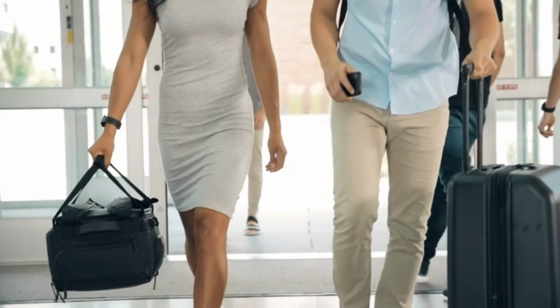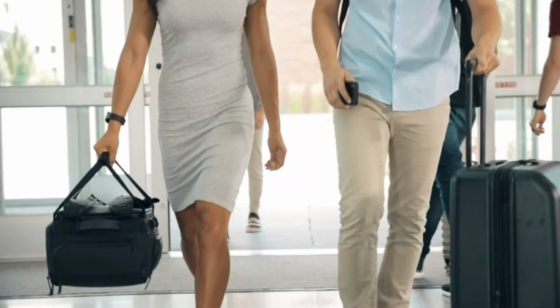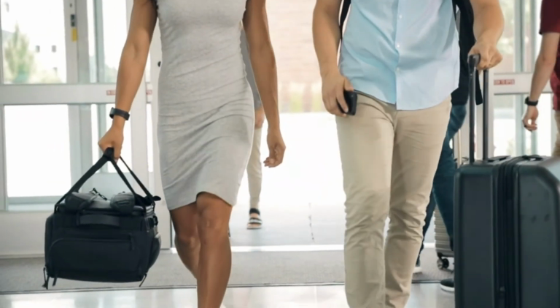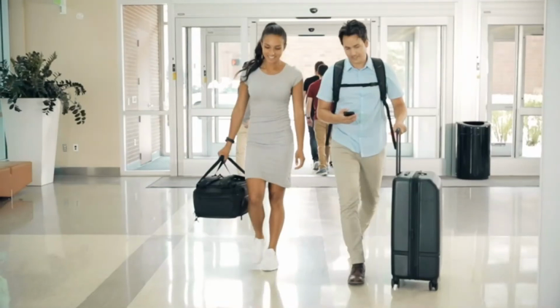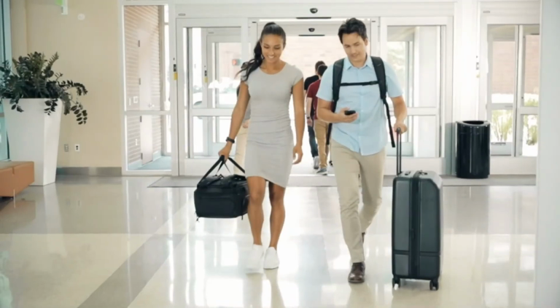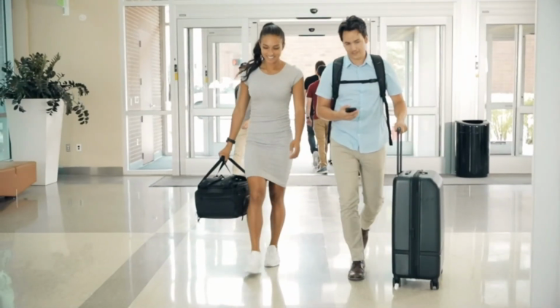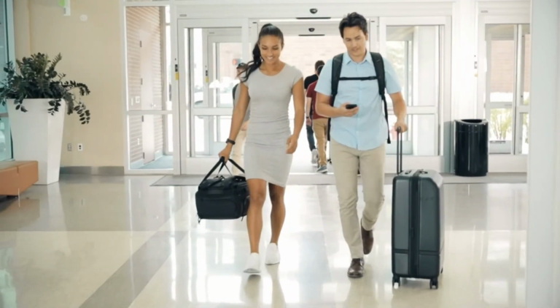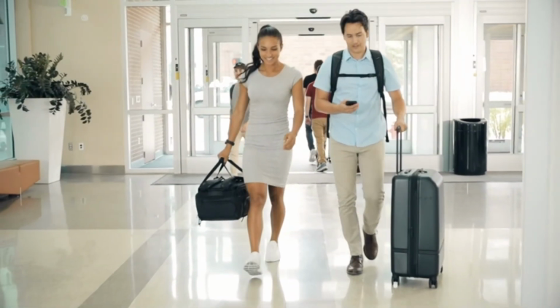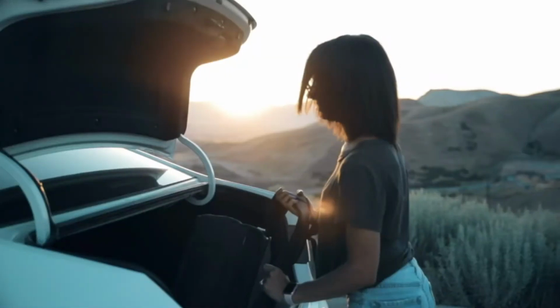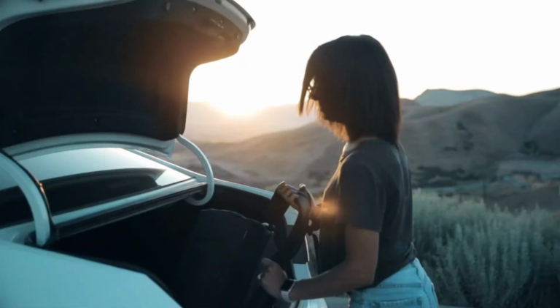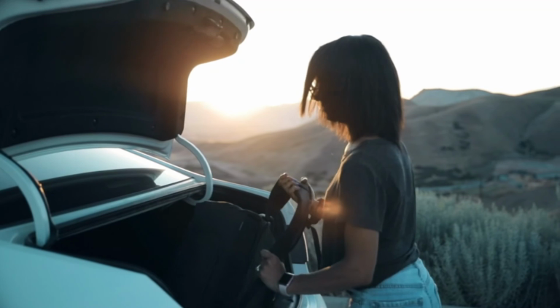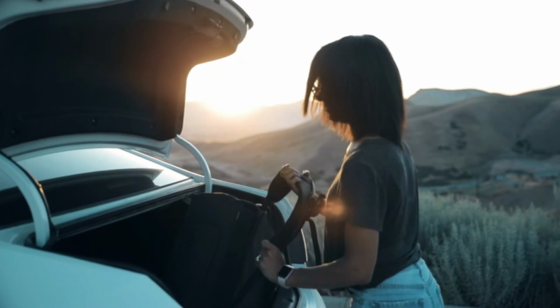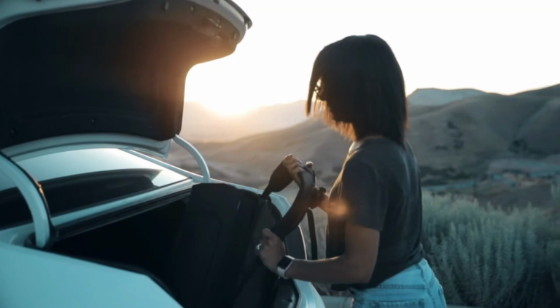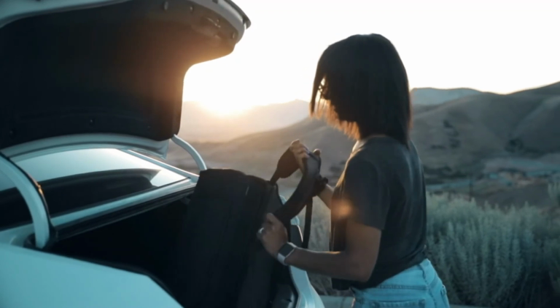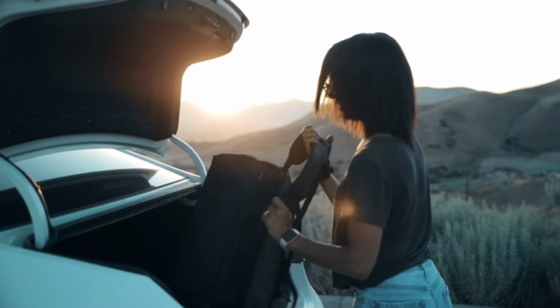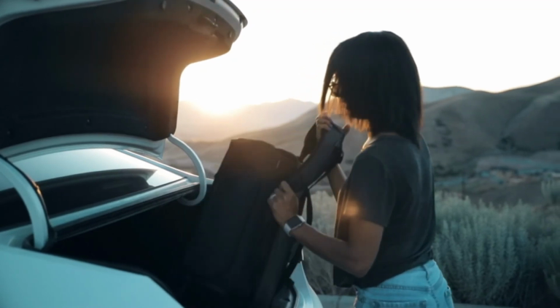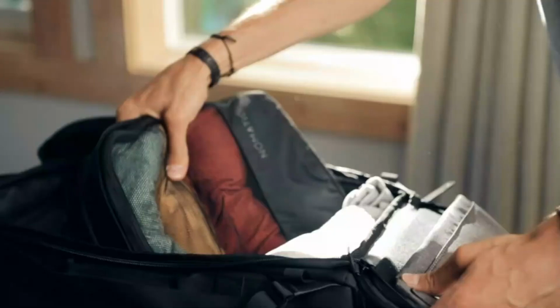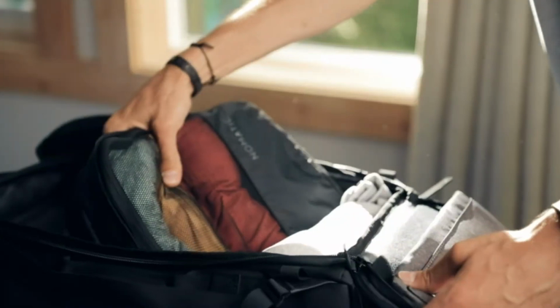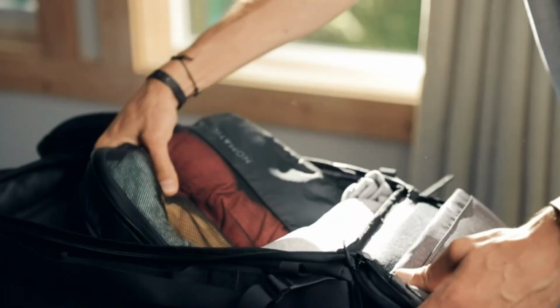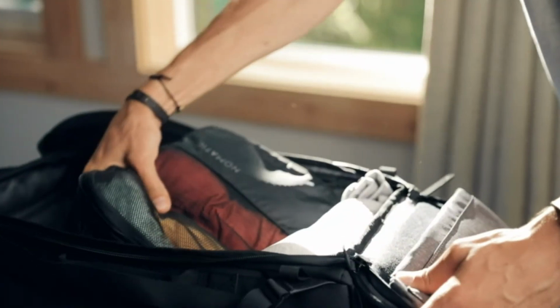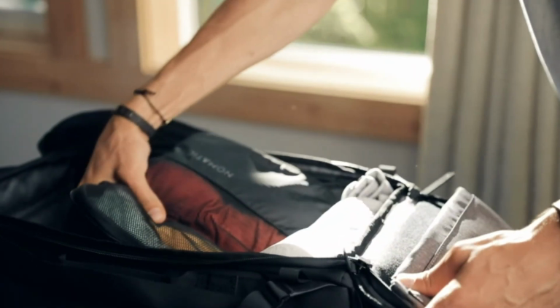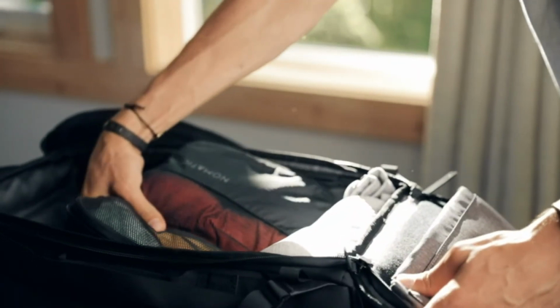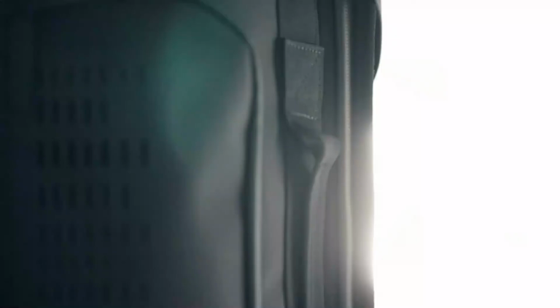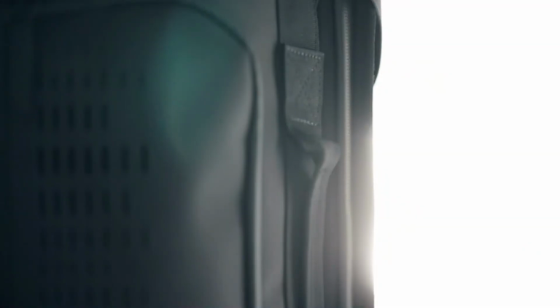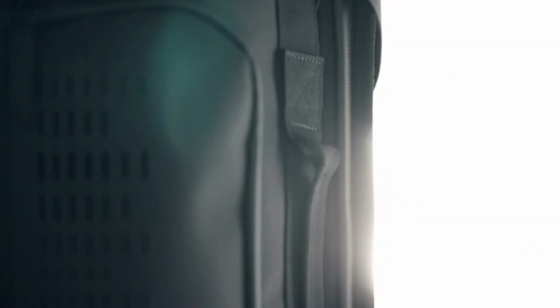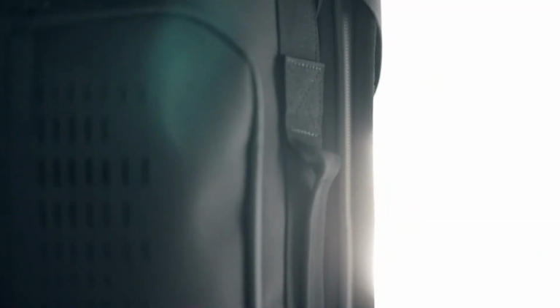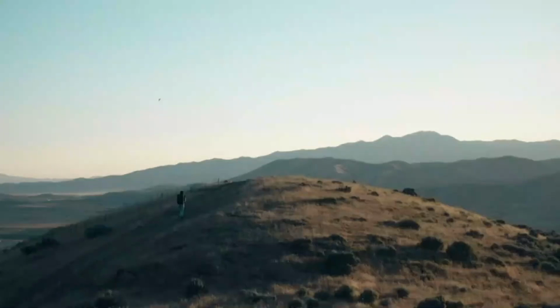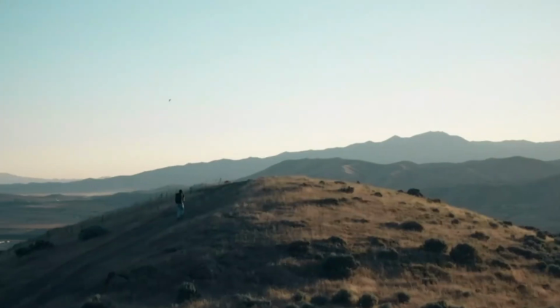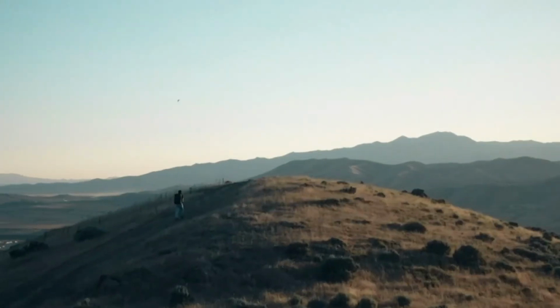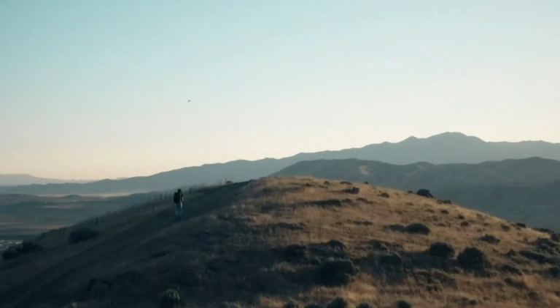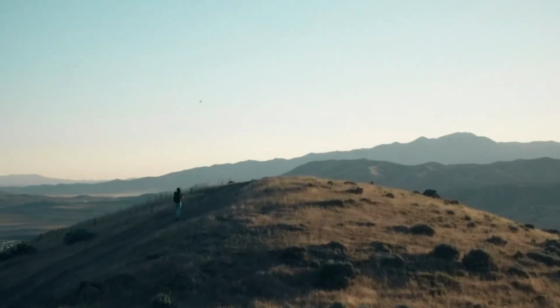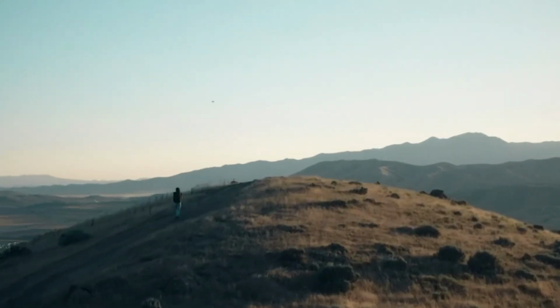Whether you are flying on a plane or just going away for the weekend in your car, this bag will help you spend less time fussing with your luggage and more time enjoying your travels.